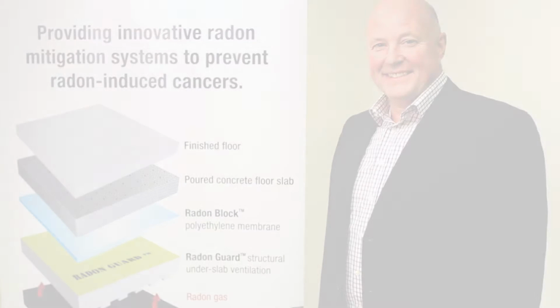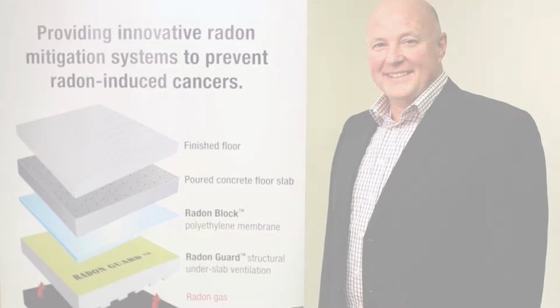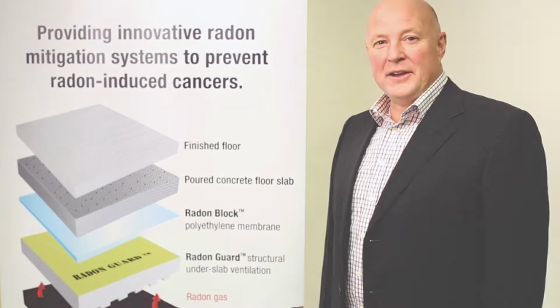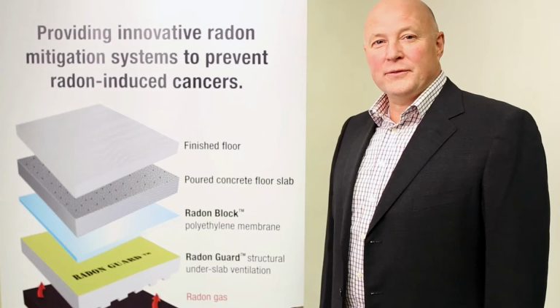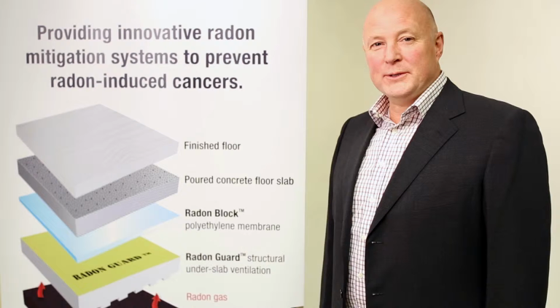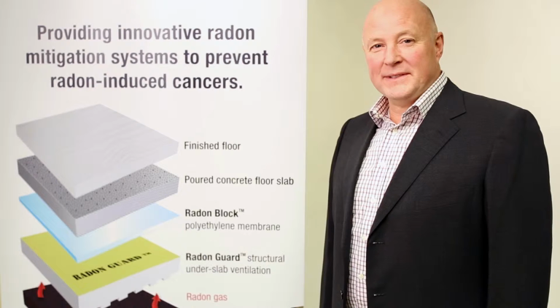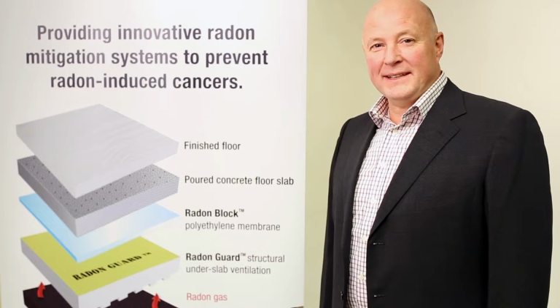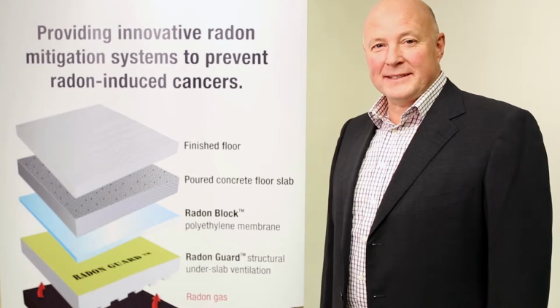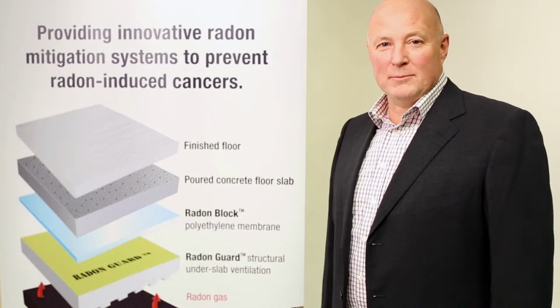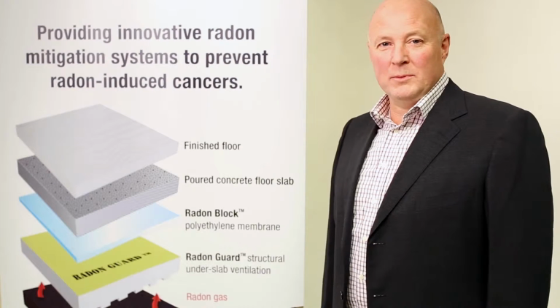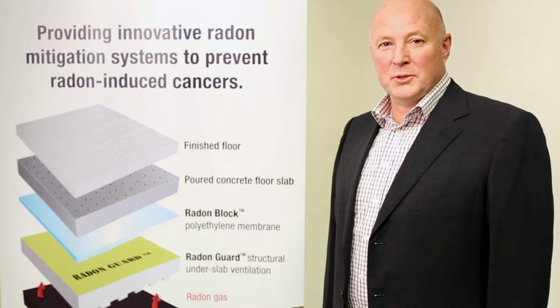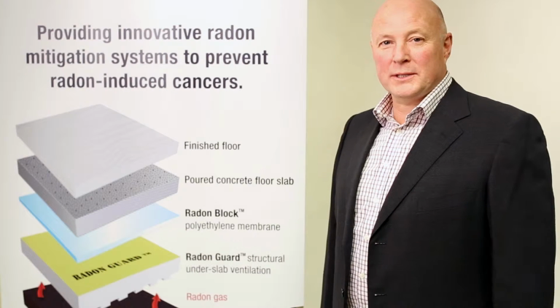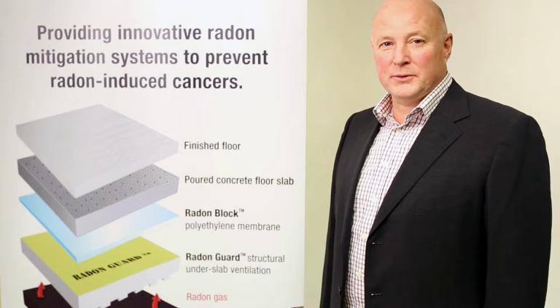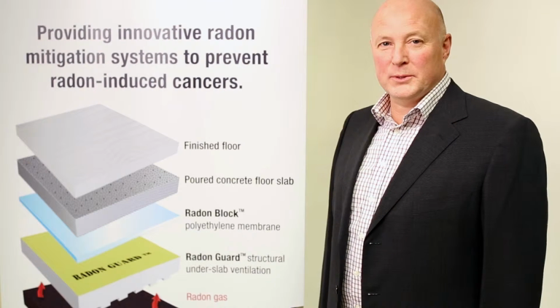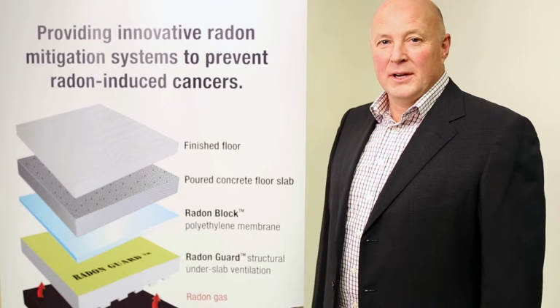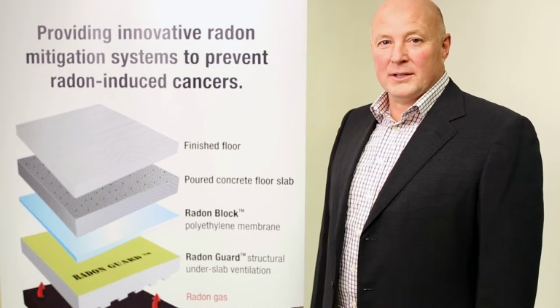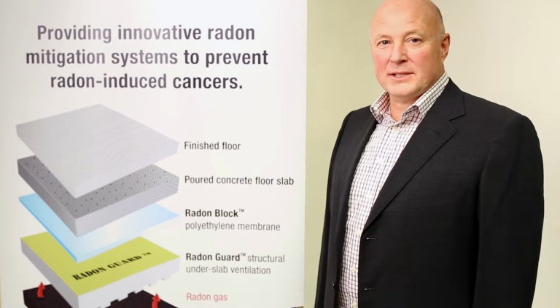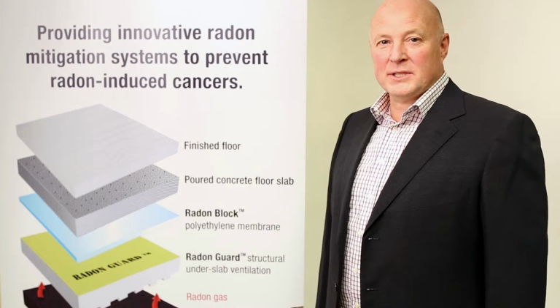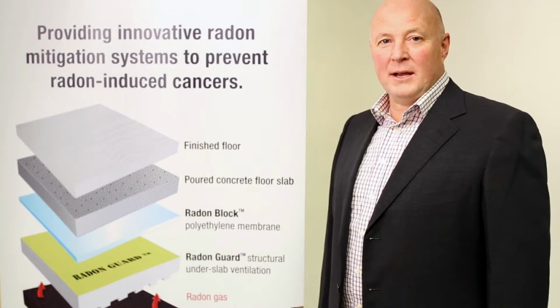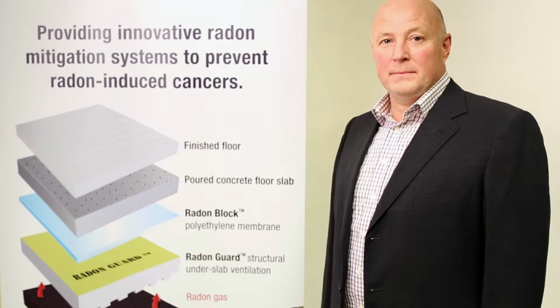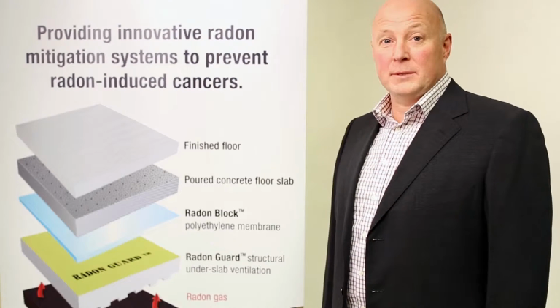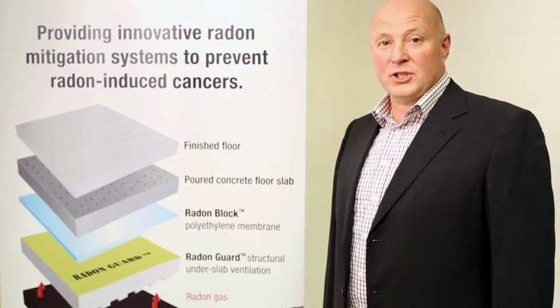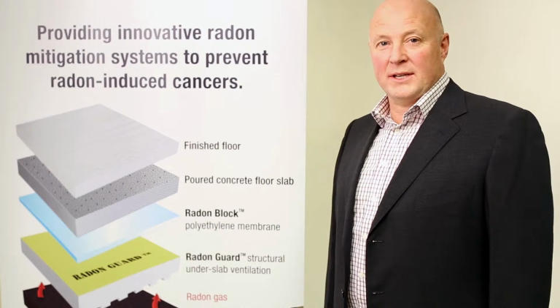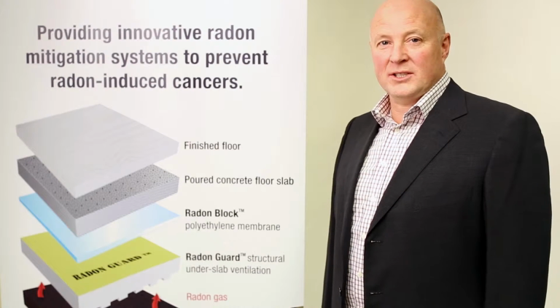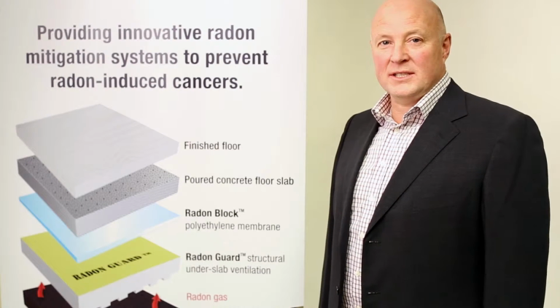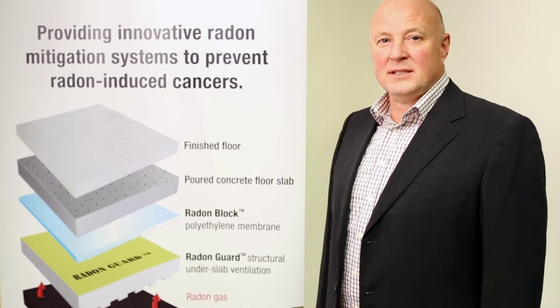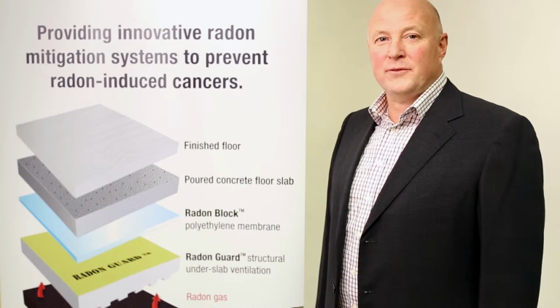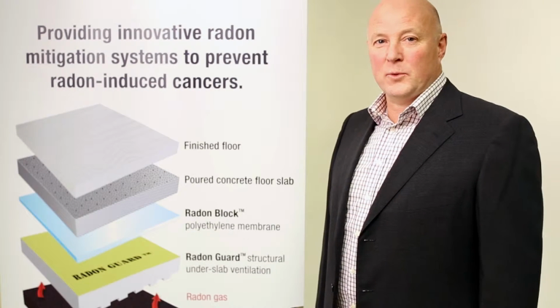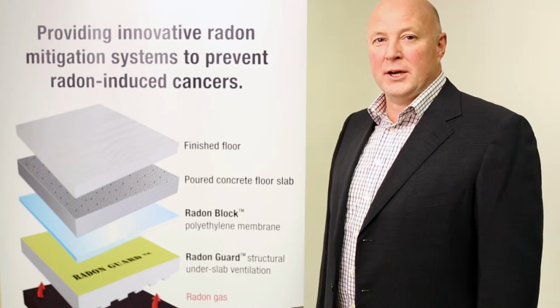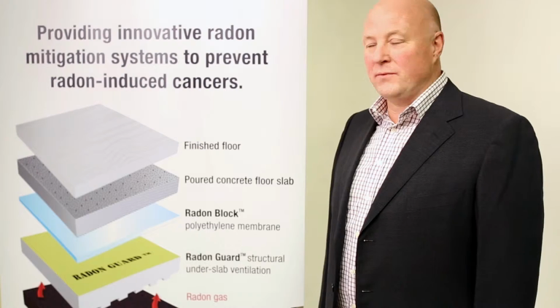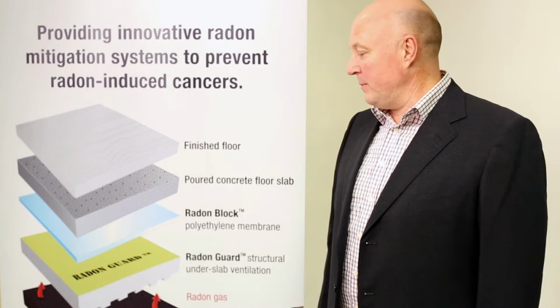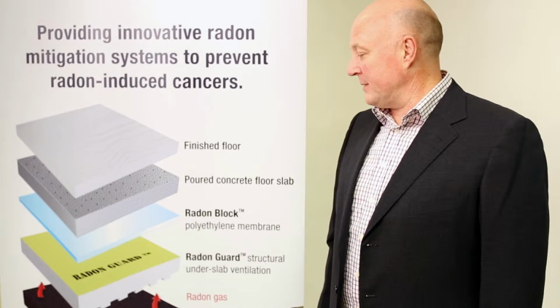Hi there folks, I'd like to take a moment to walk you through our sub-slab depressurization system from Radon Environmental.